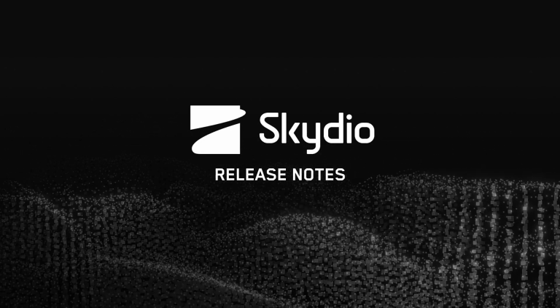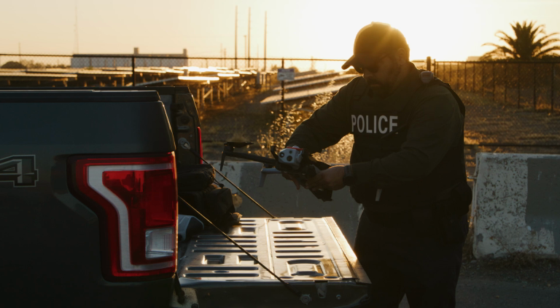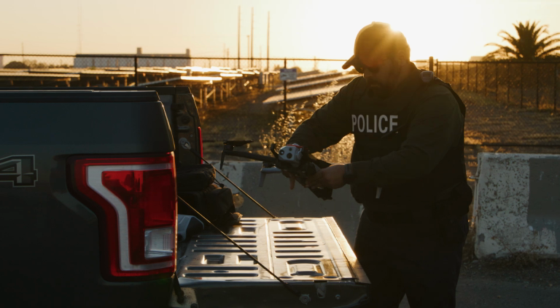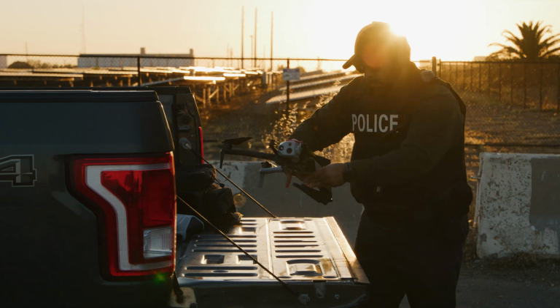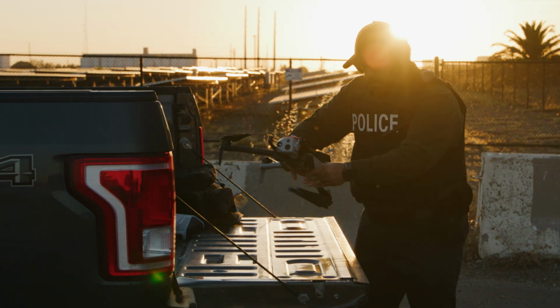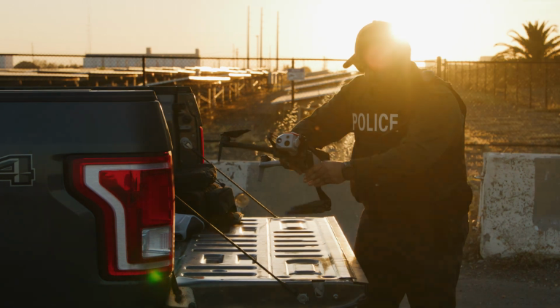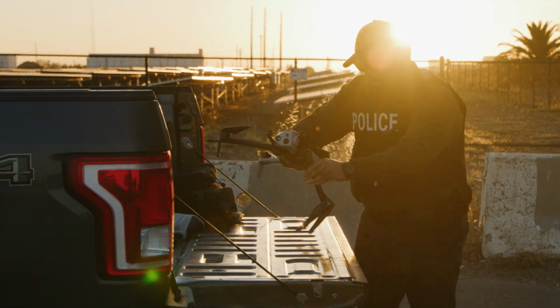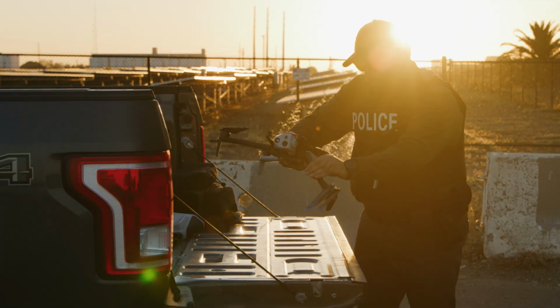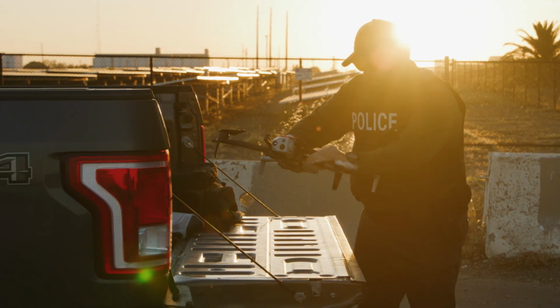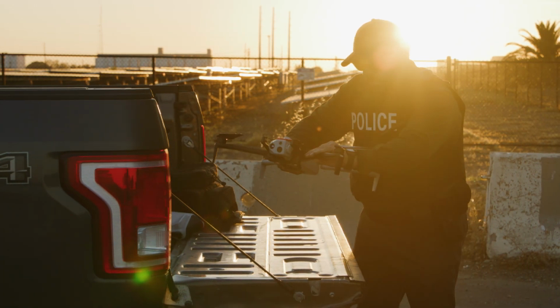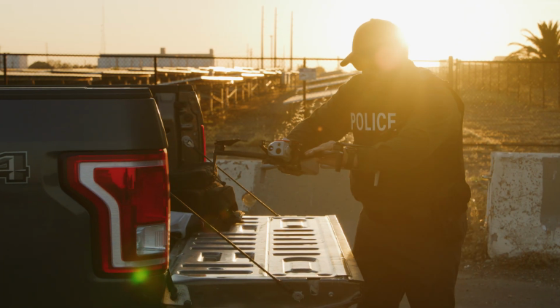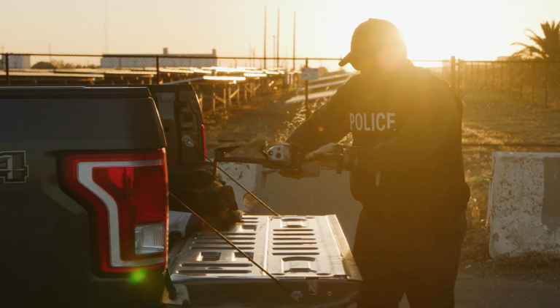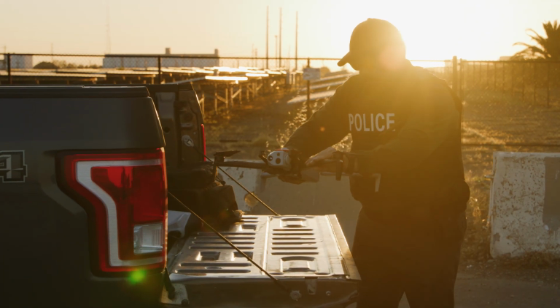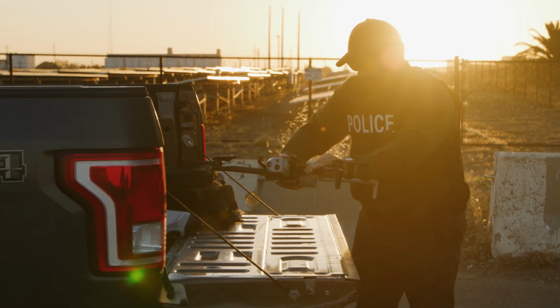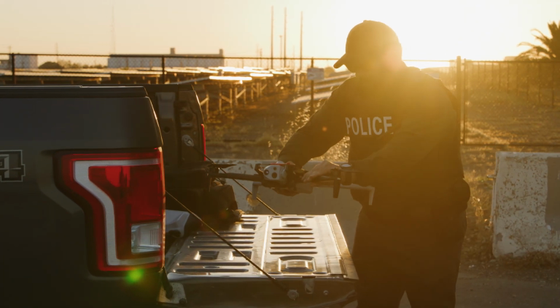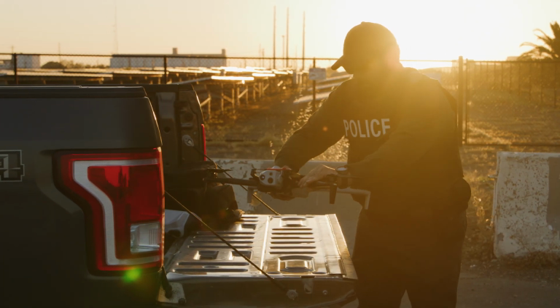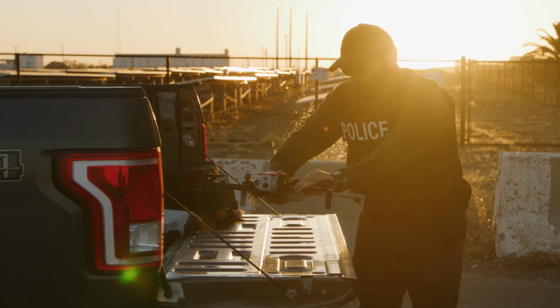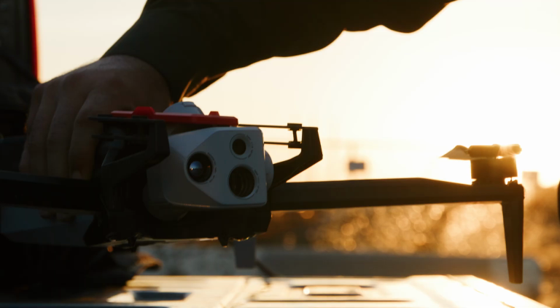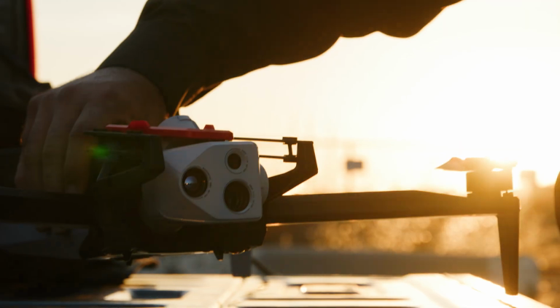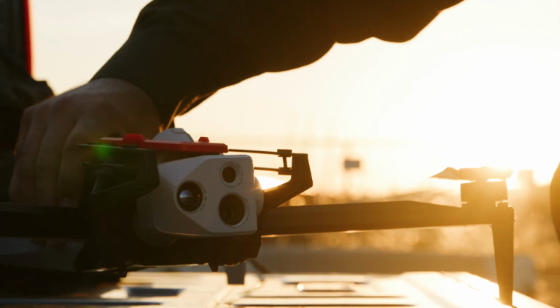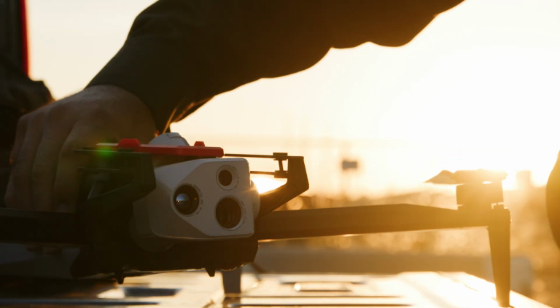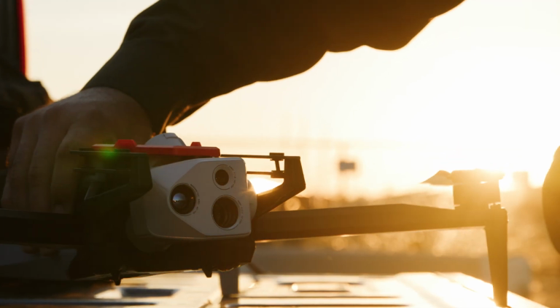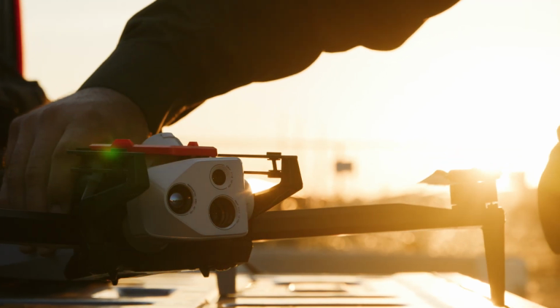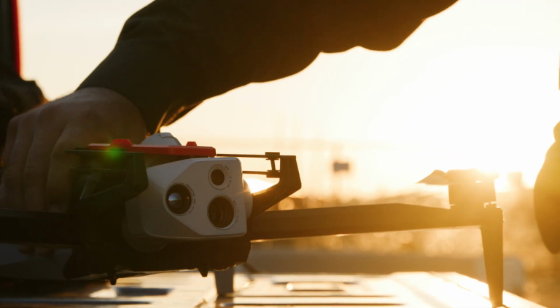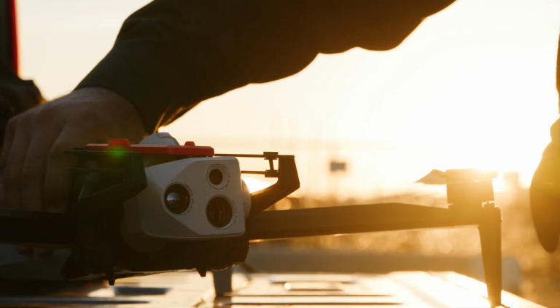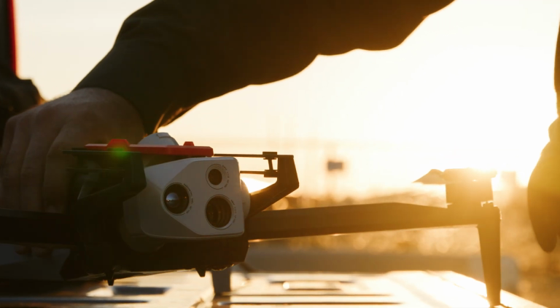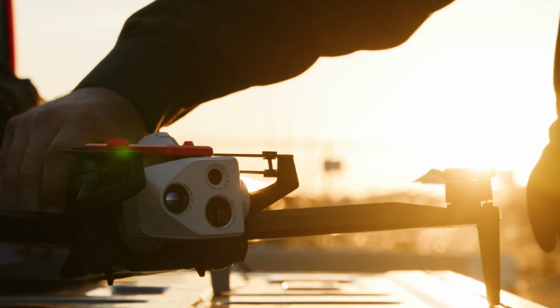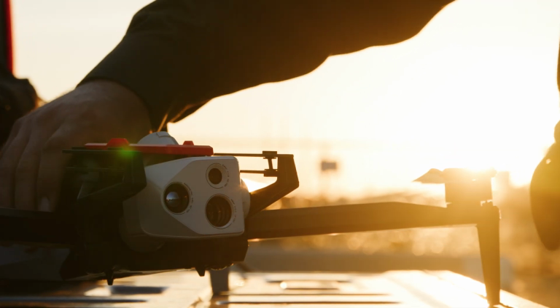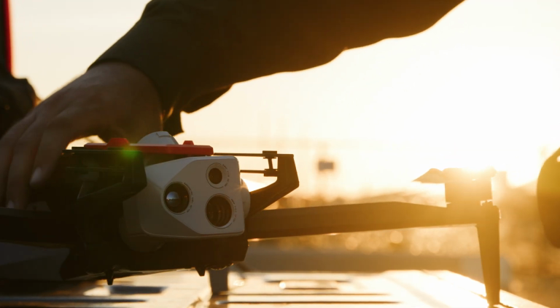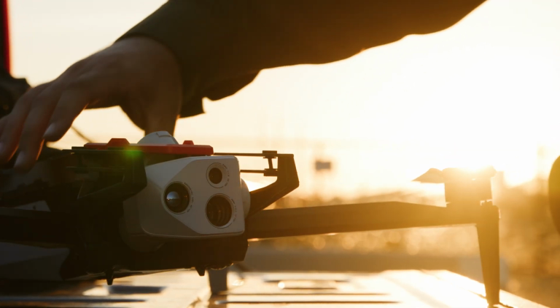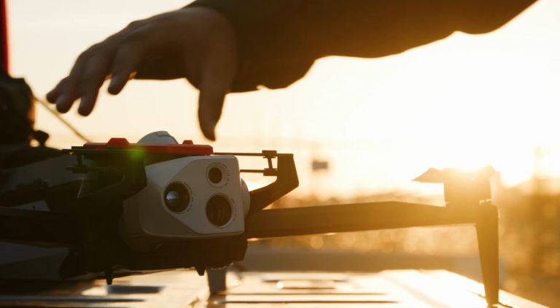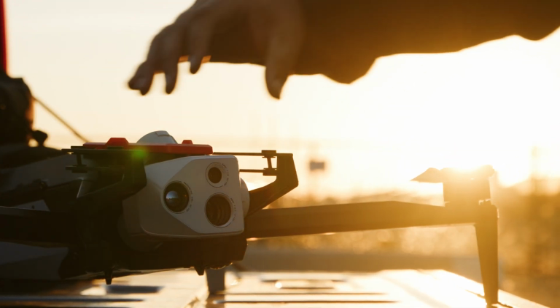Hello and welcome to Skydio Release Notes. Here's what's new with Skydio X10.